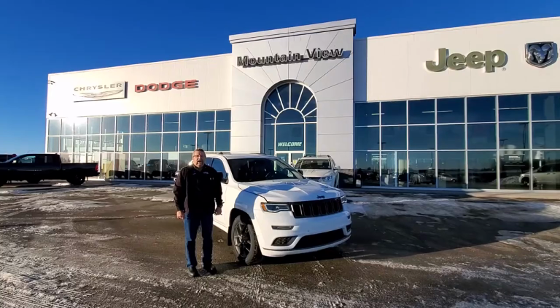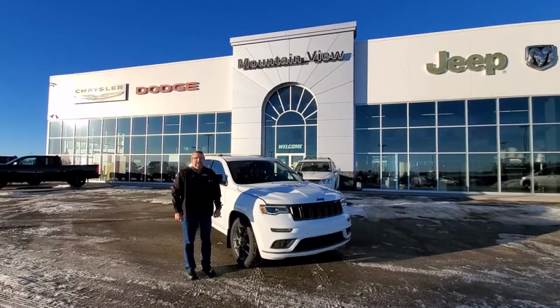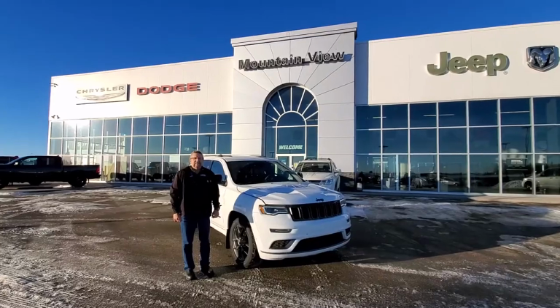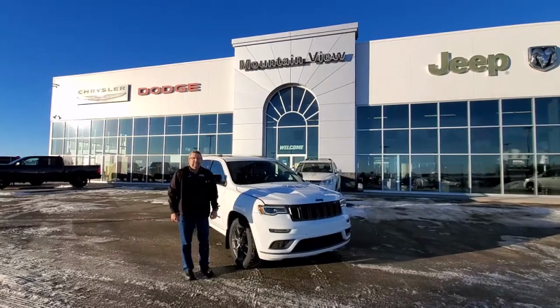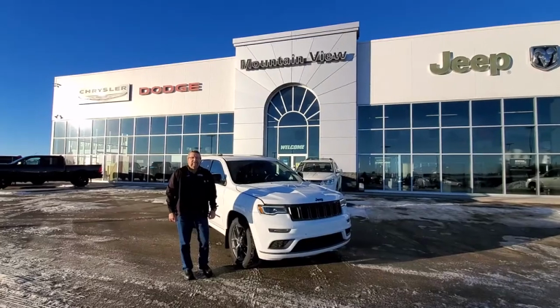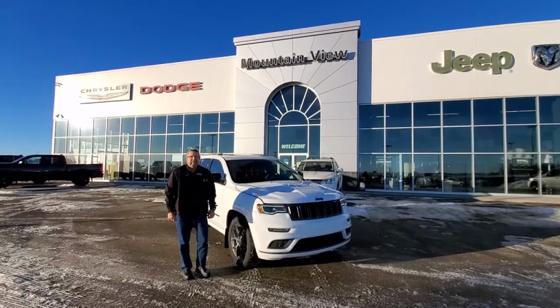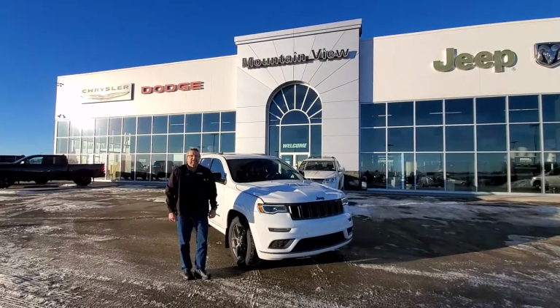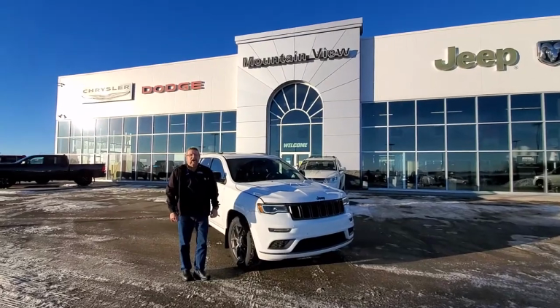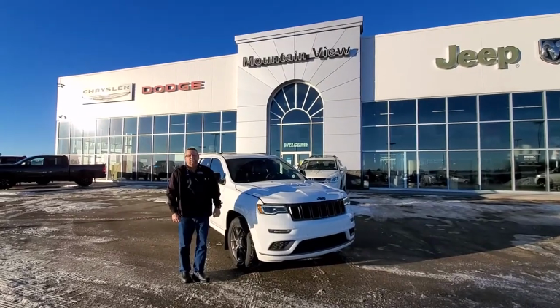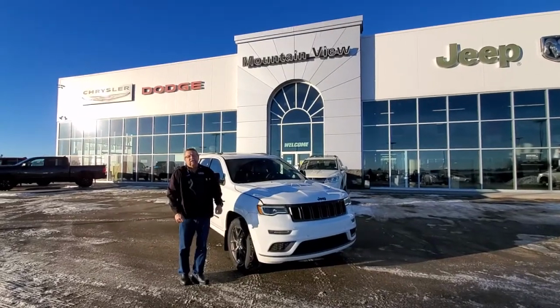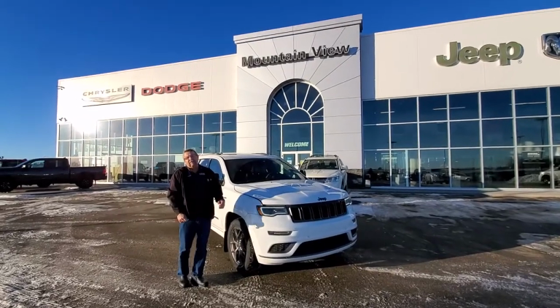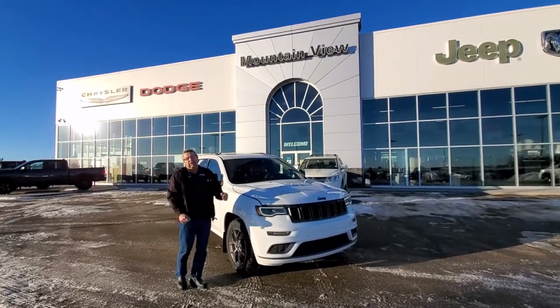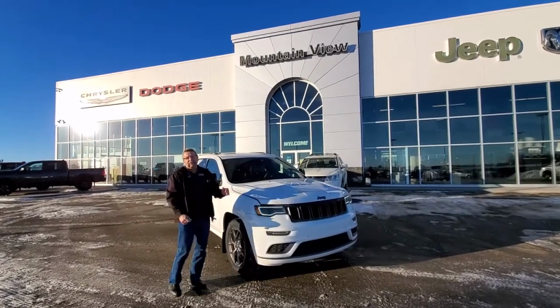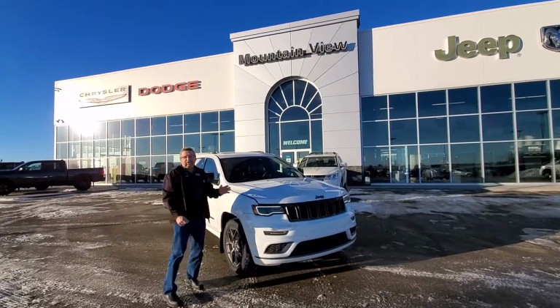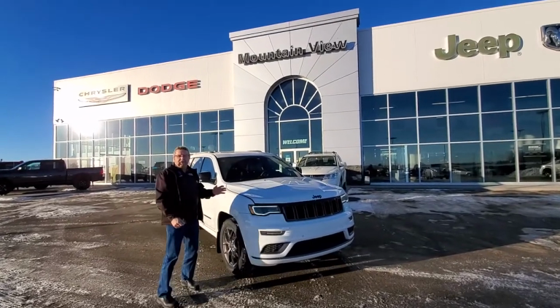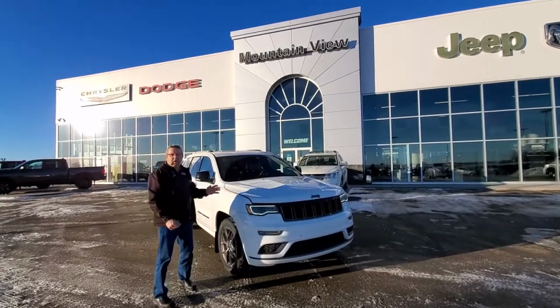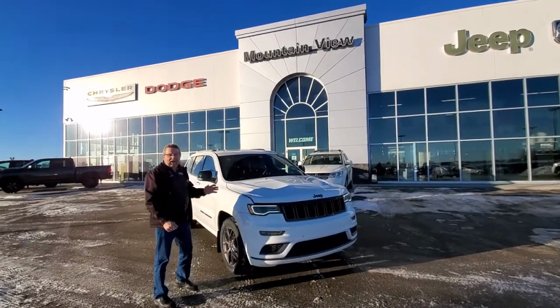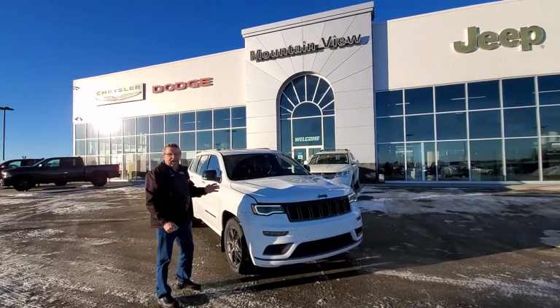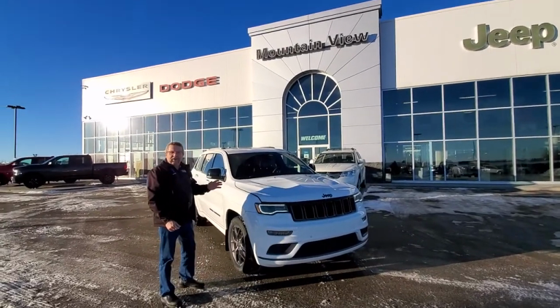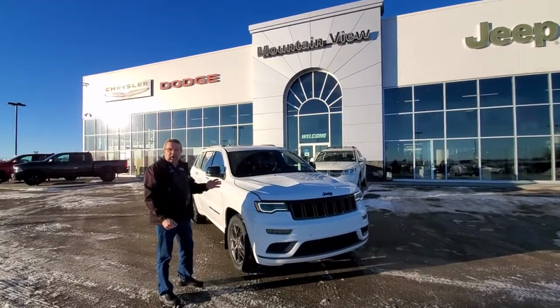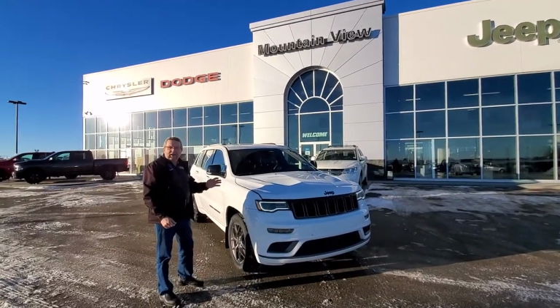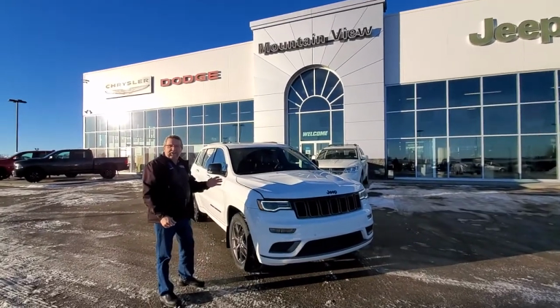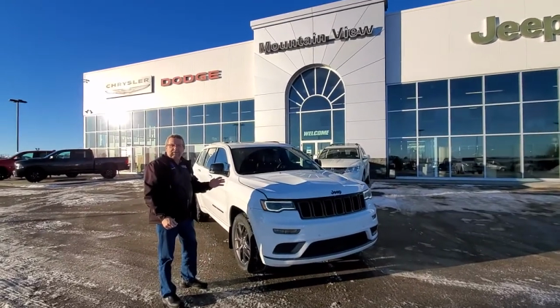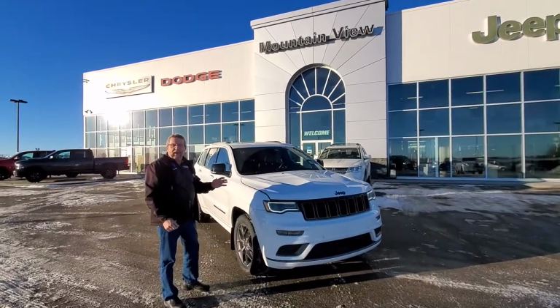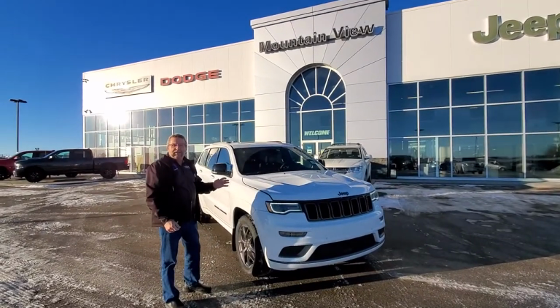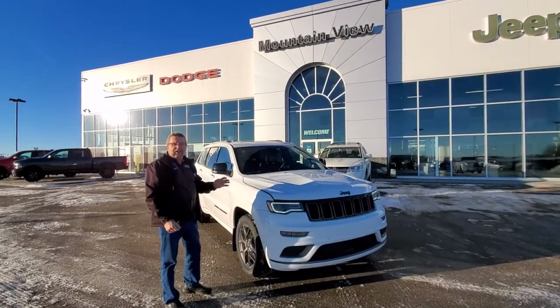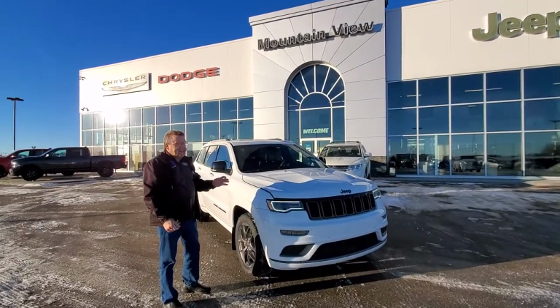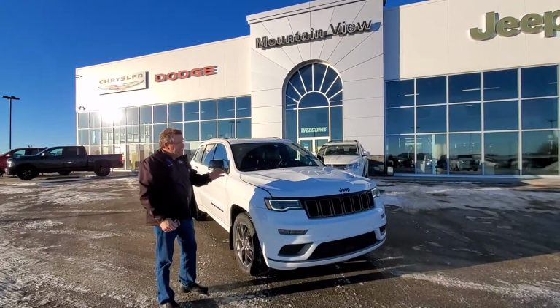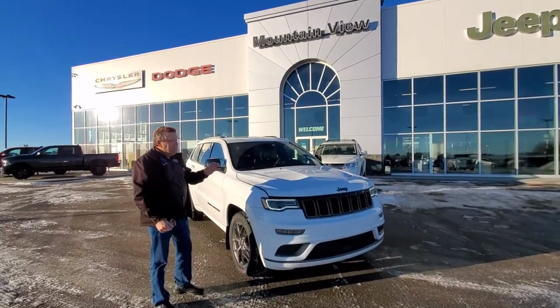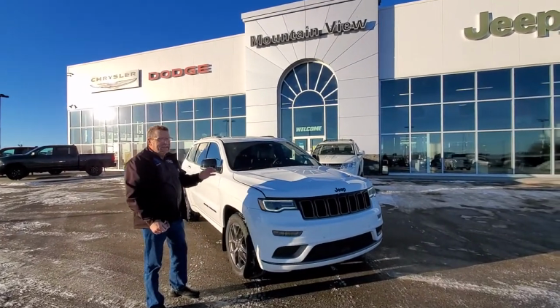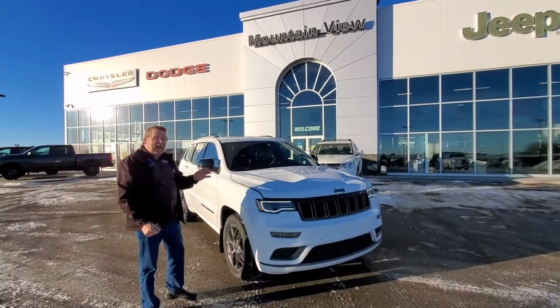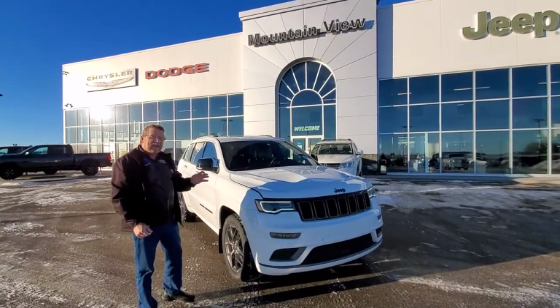Hey, Steve McFarland, I'm with Martin Dodge. What do I have here? A beautiful 2020 Jeep Grand Cherokee Limited X.